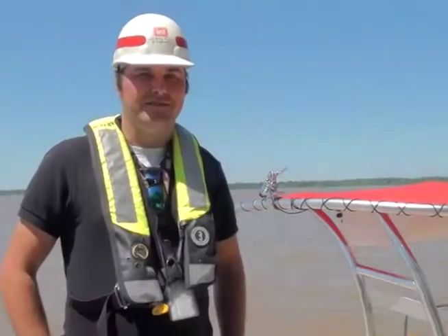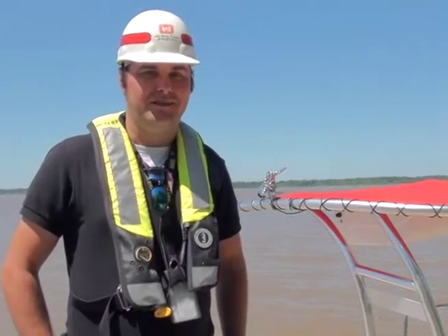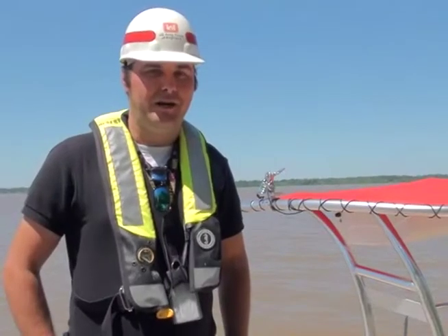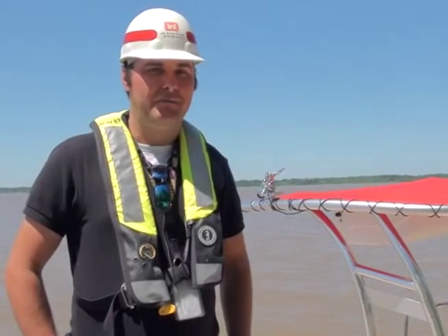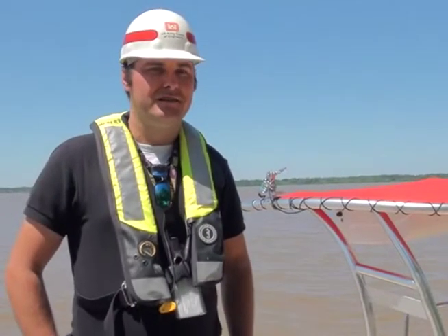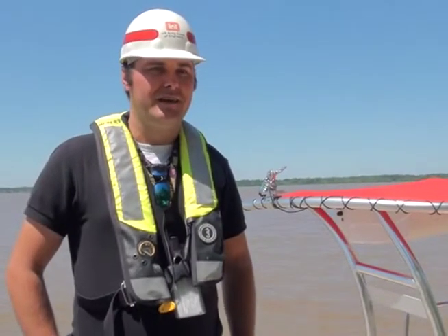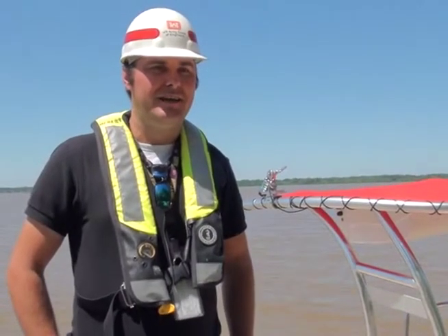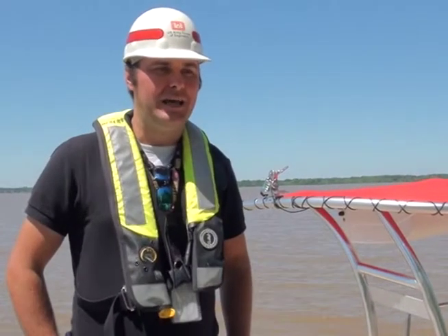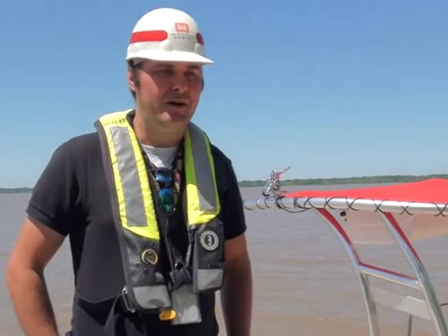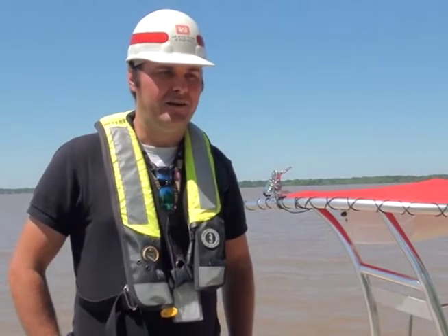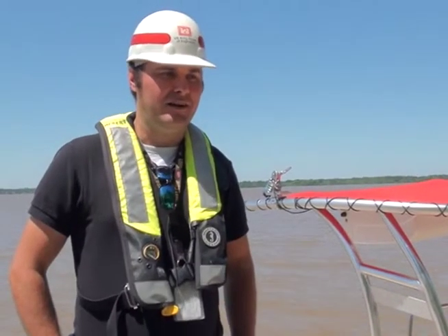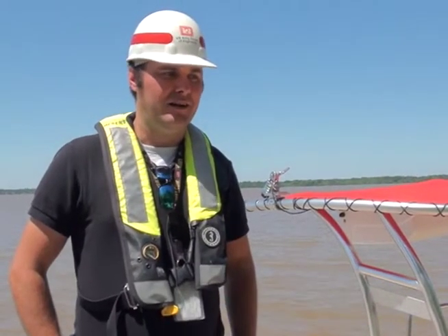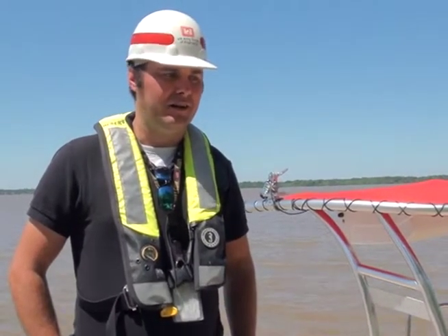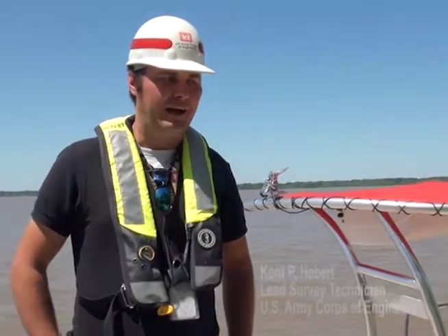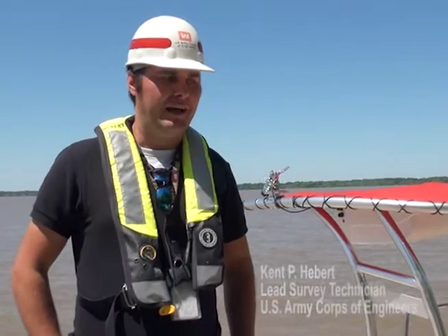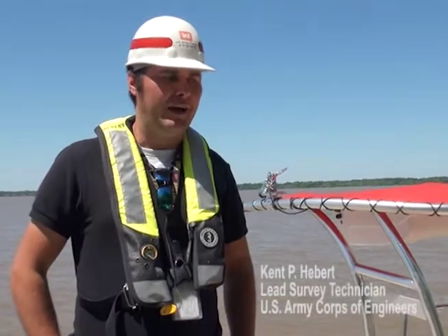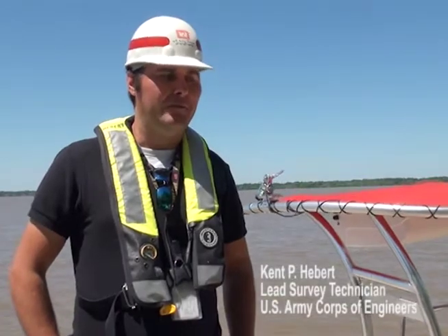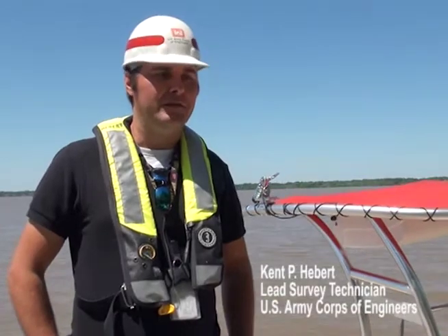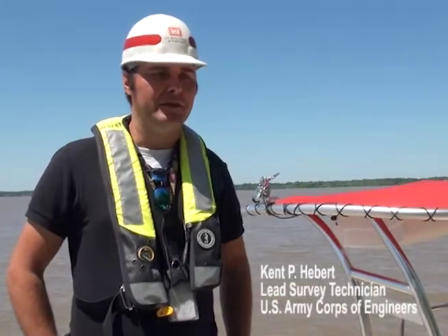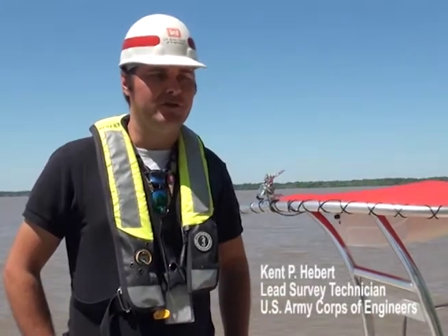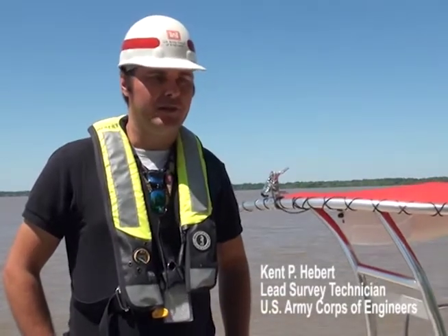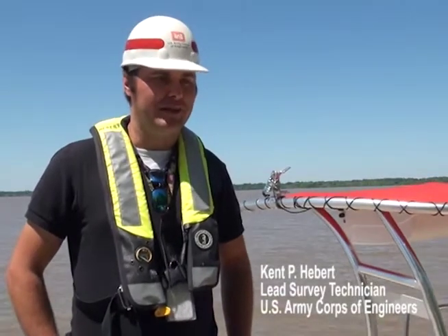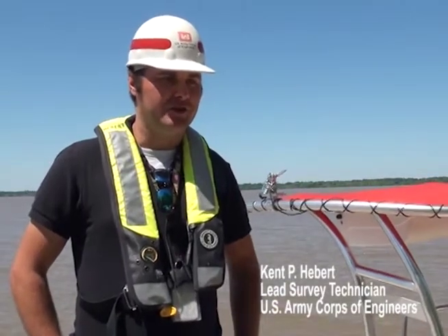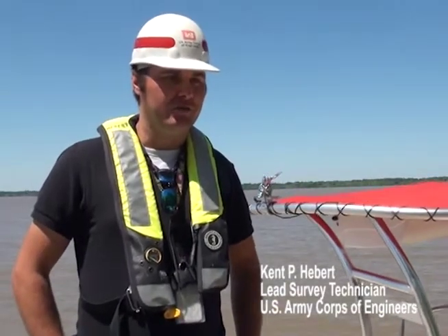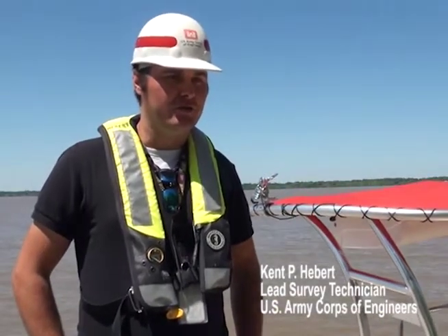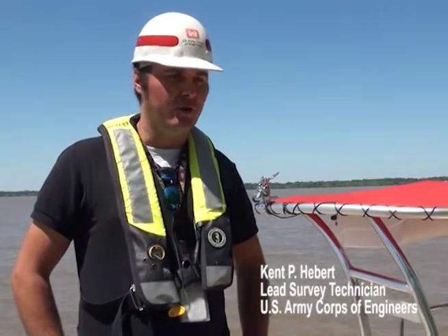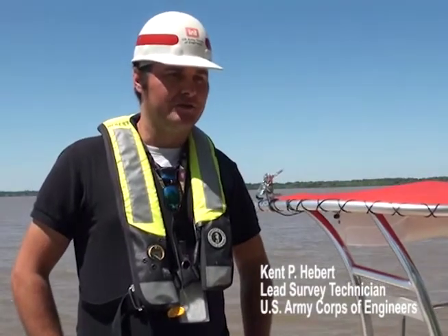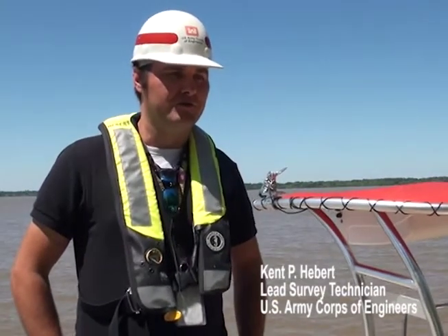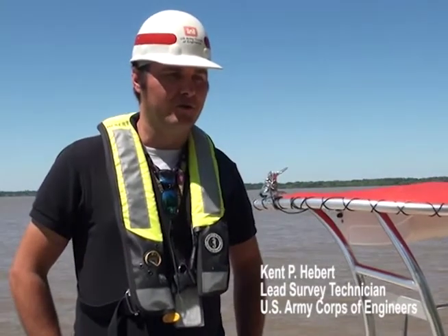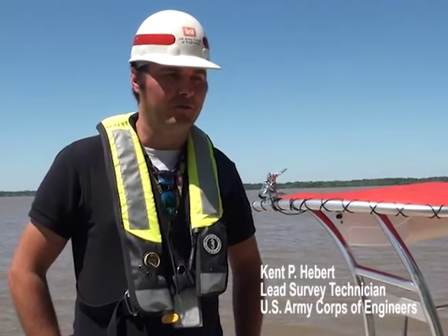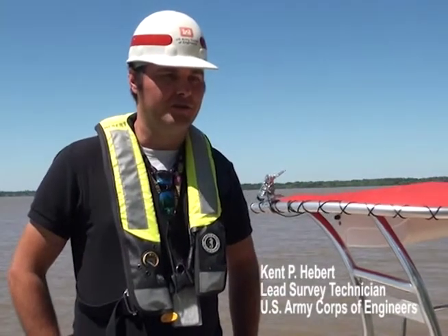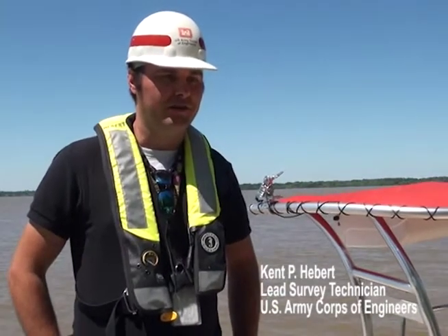My name is Kent Hebert. I am the lead survey technician with the New Orleans District Corps of Engineers.